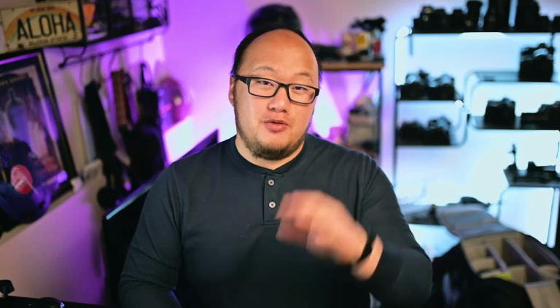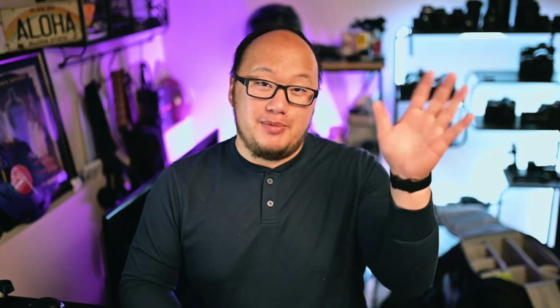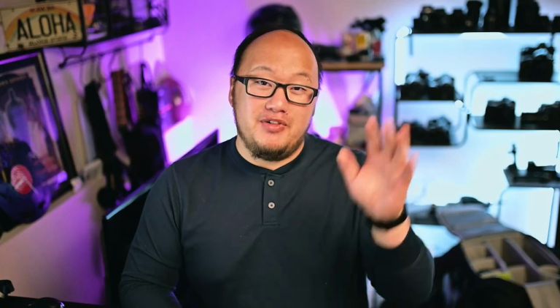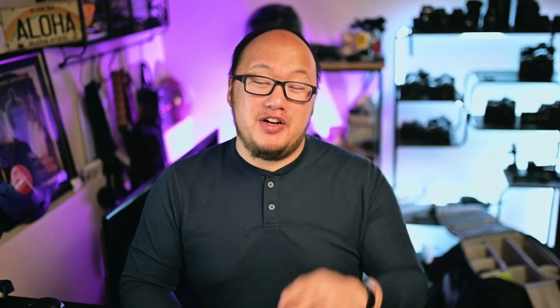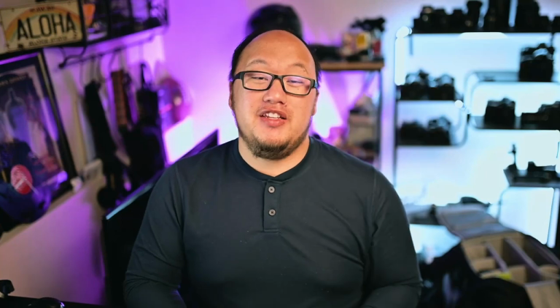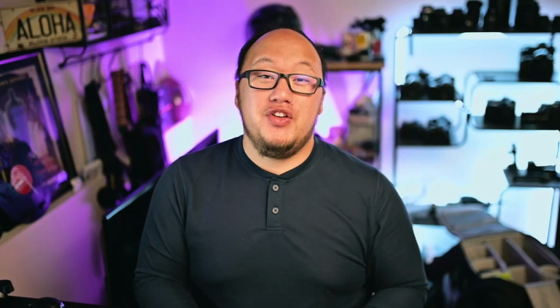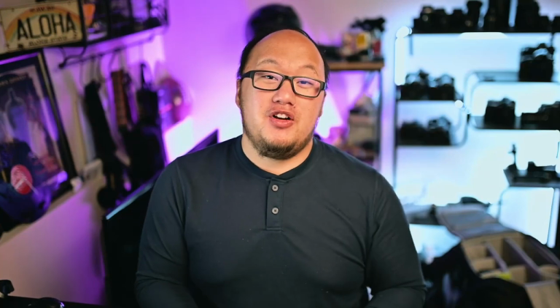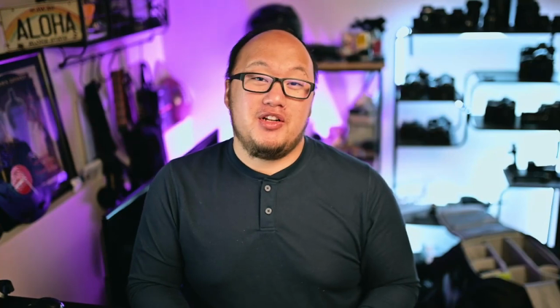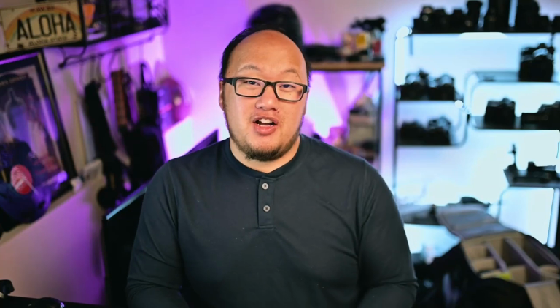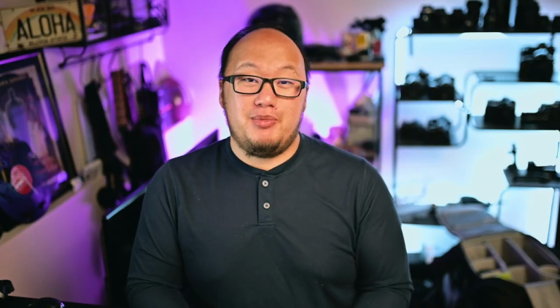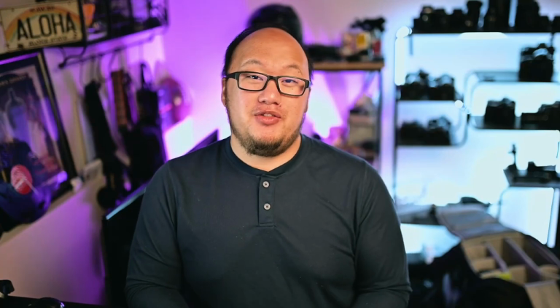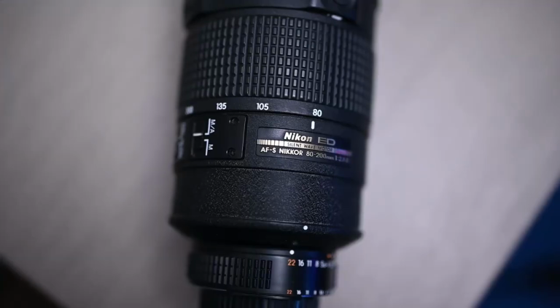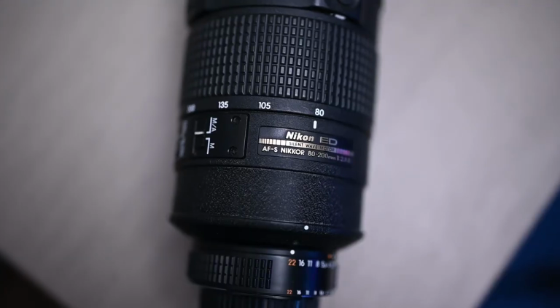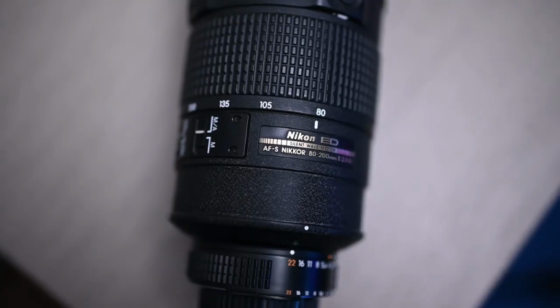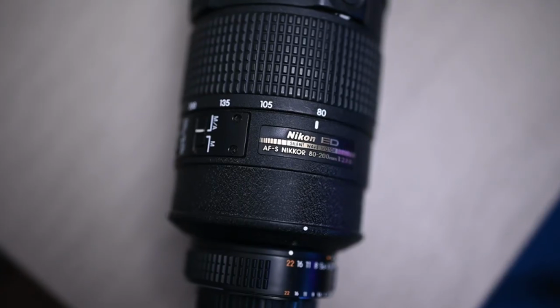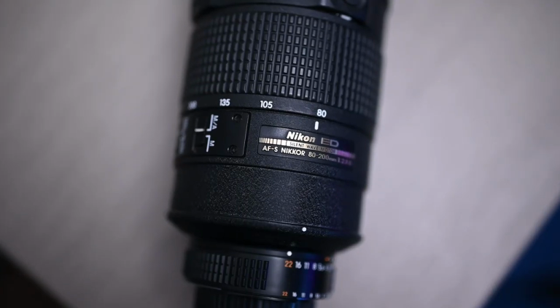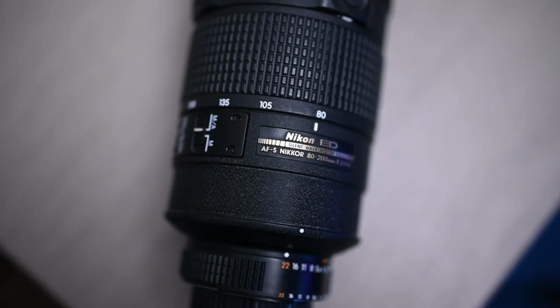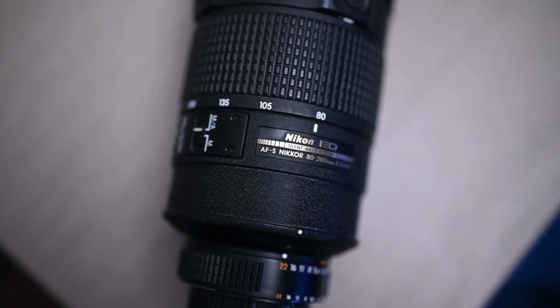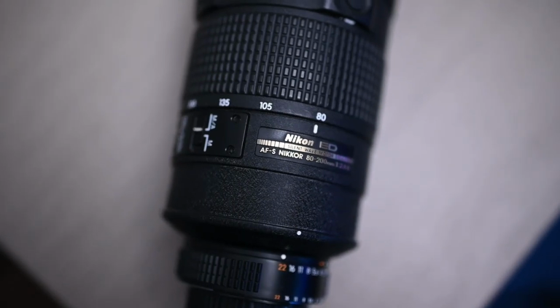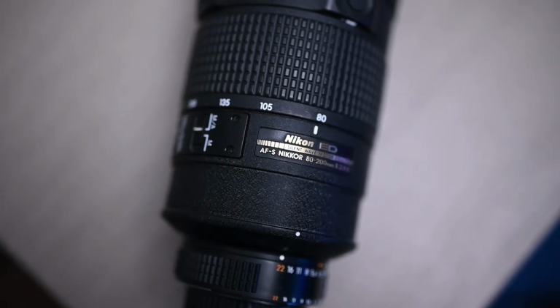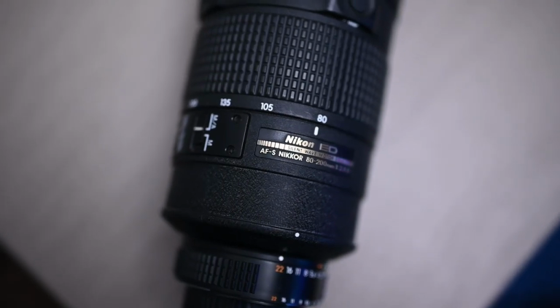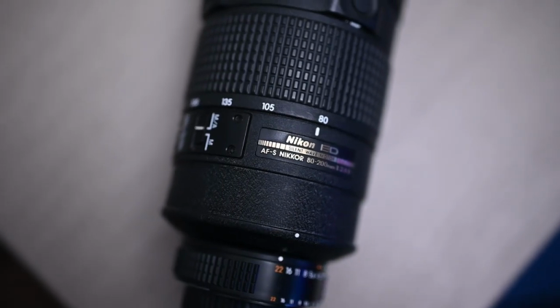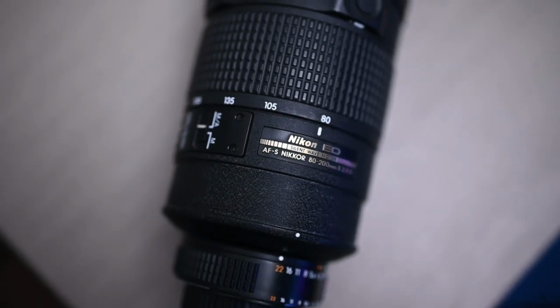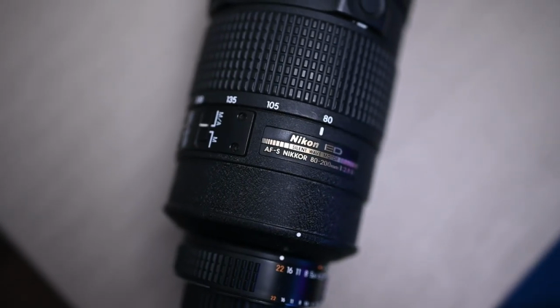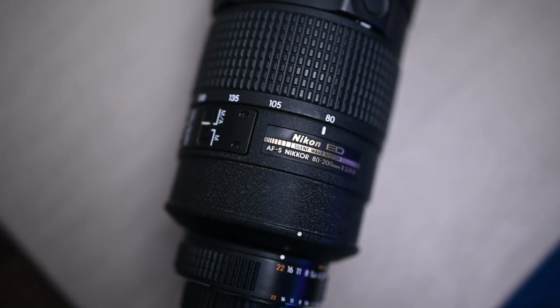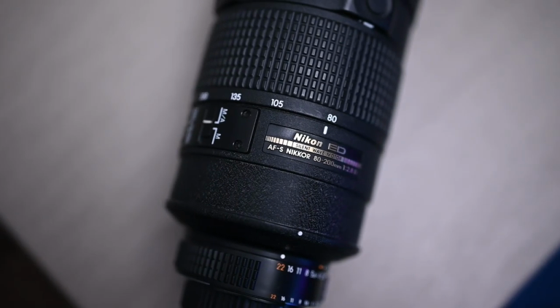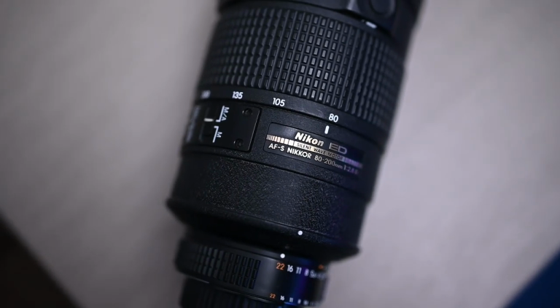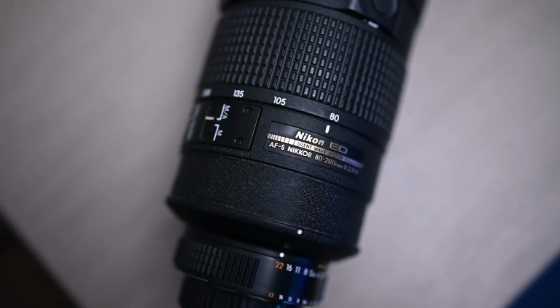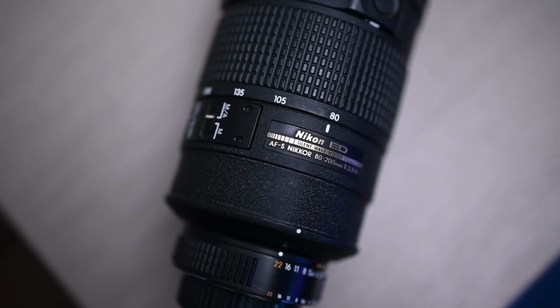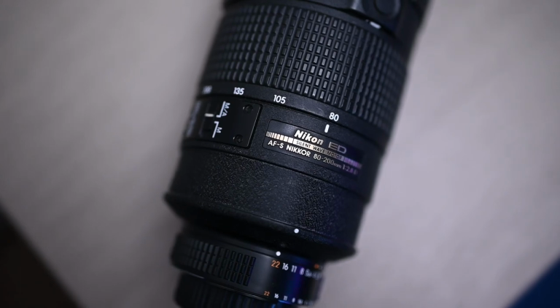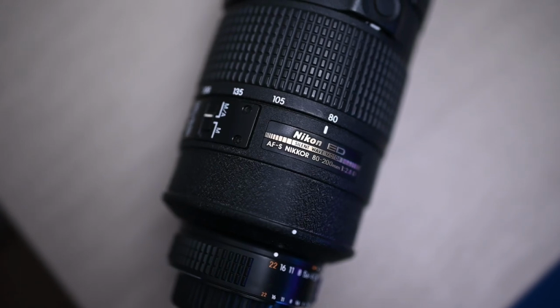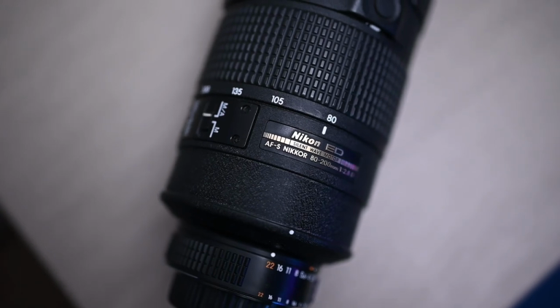What's up everyone? In this video I'm going to talk about the Nikon 80-200 2.8 AFS lens.